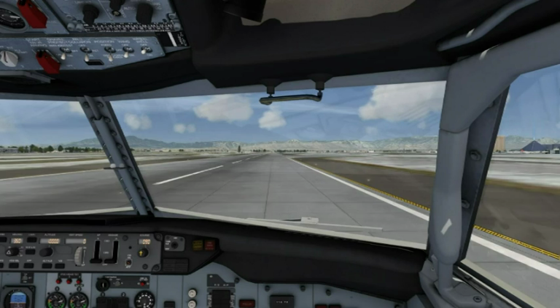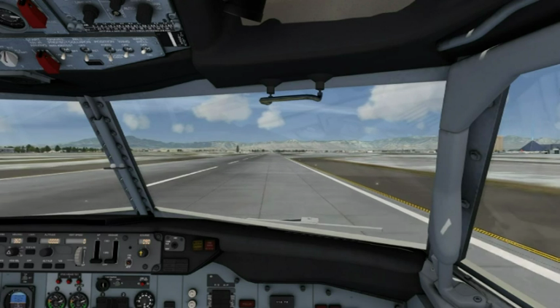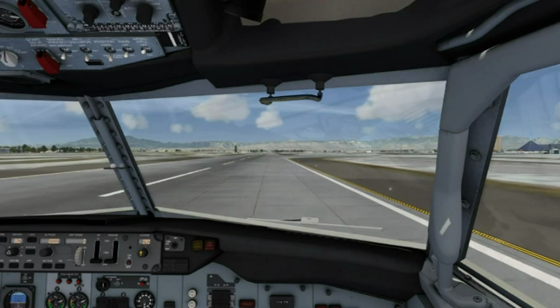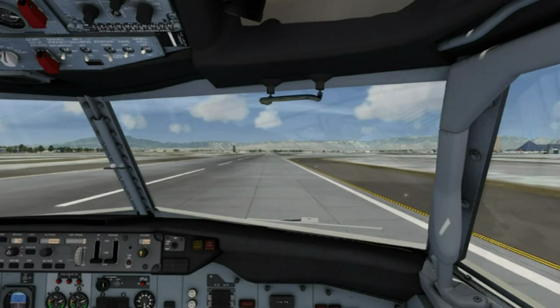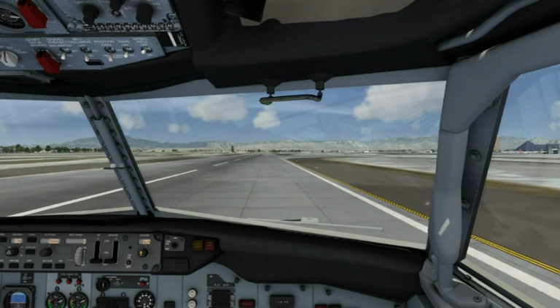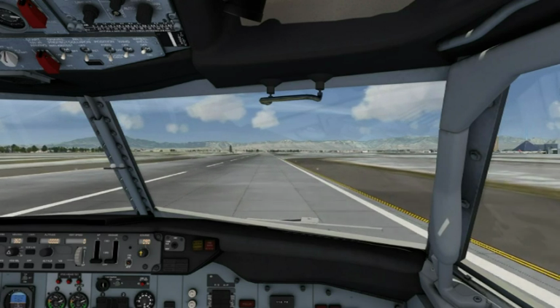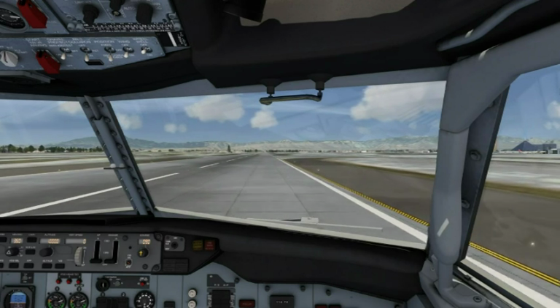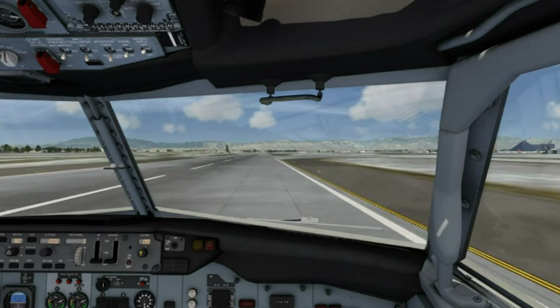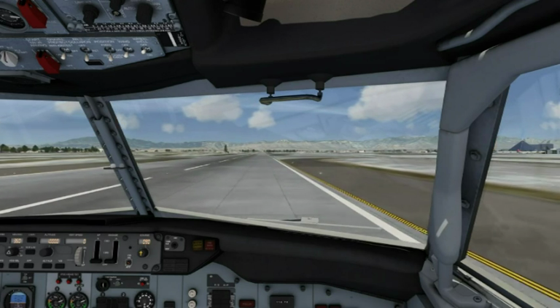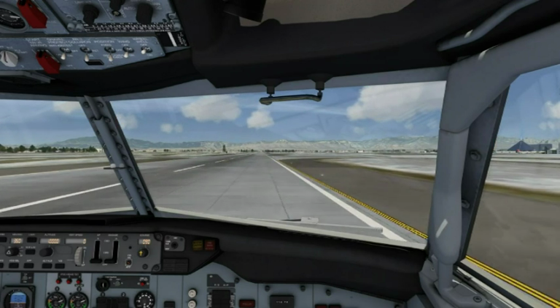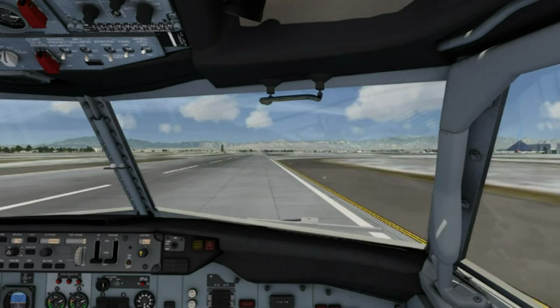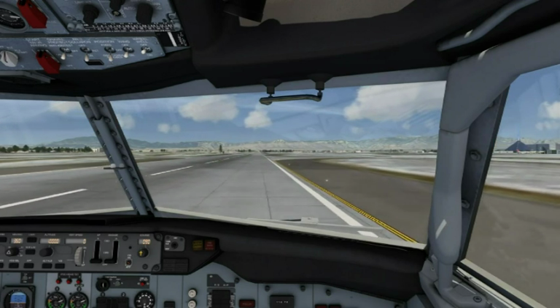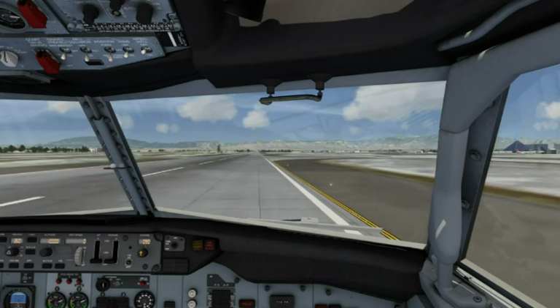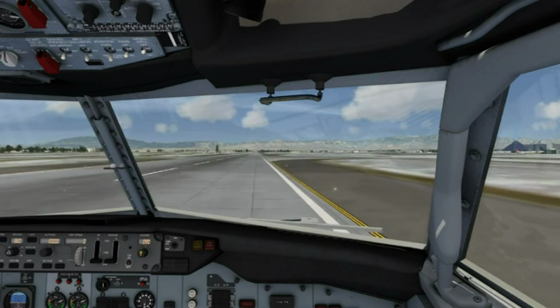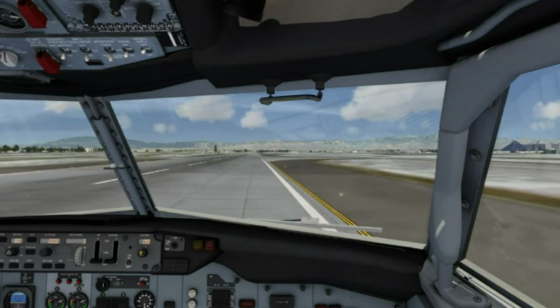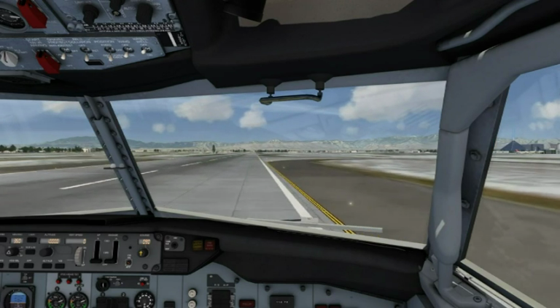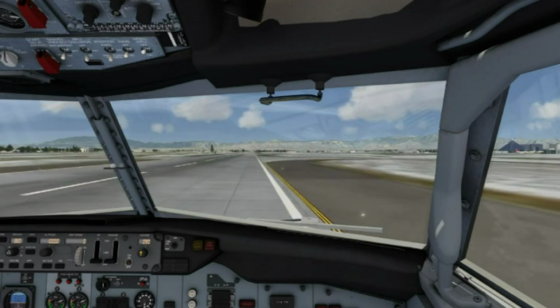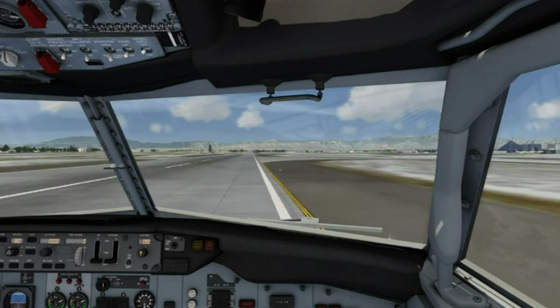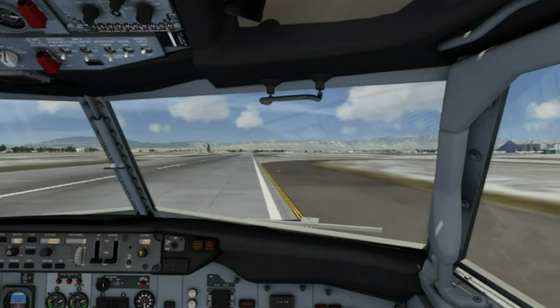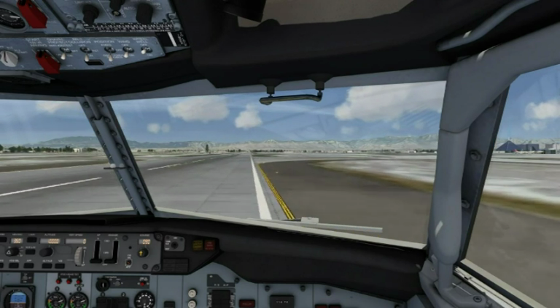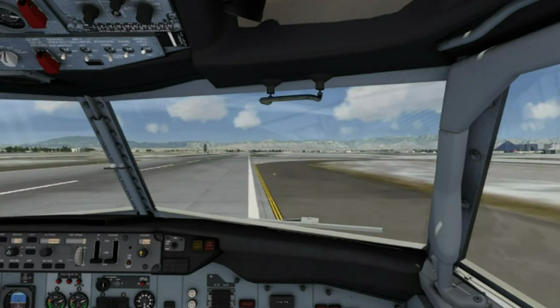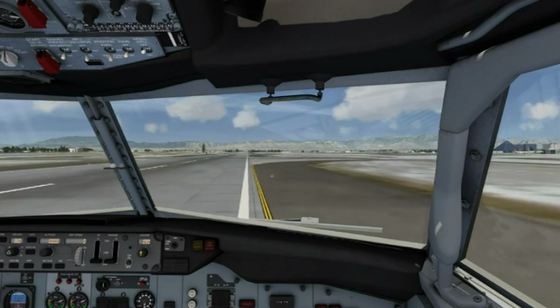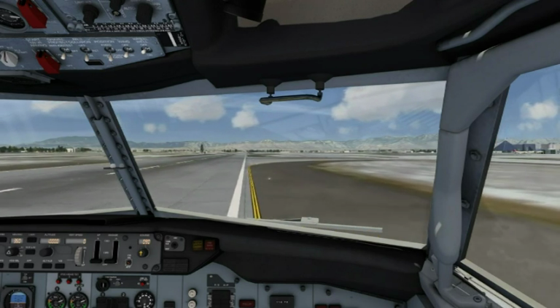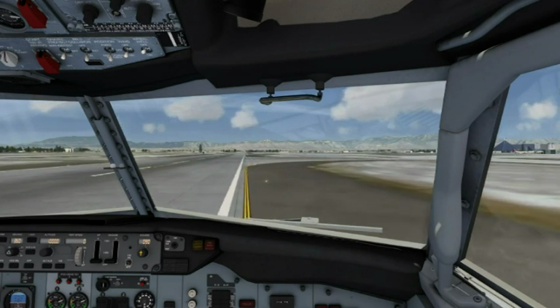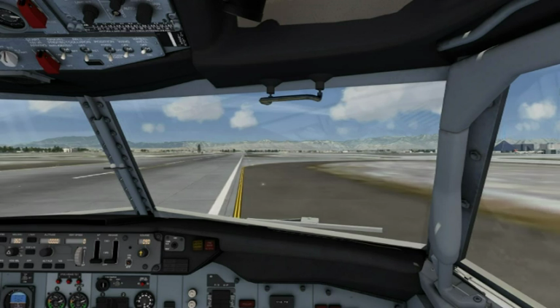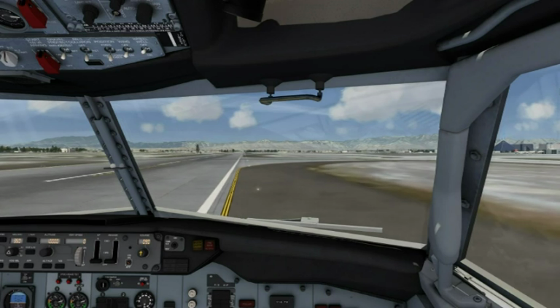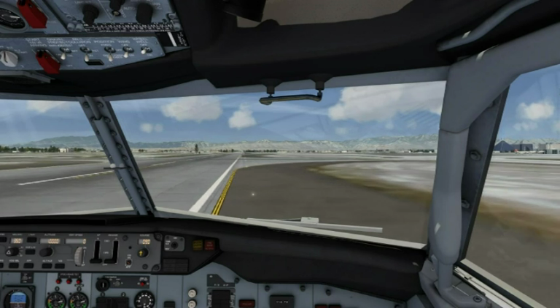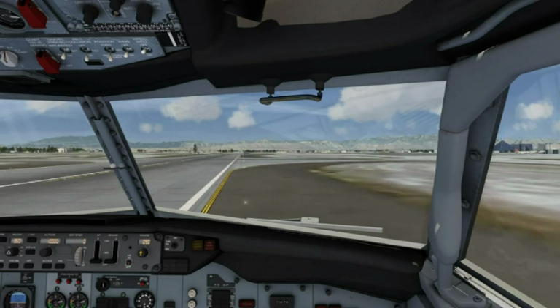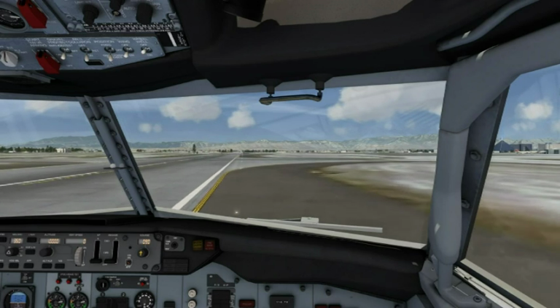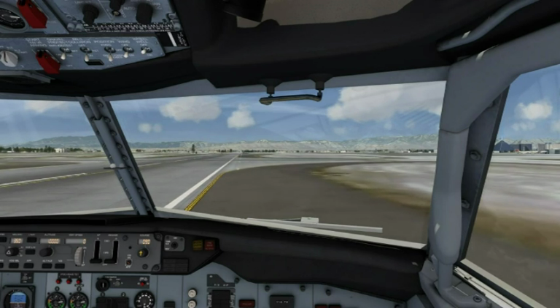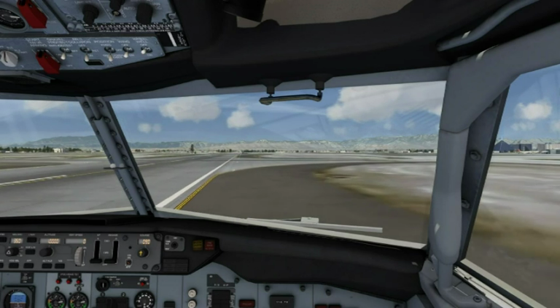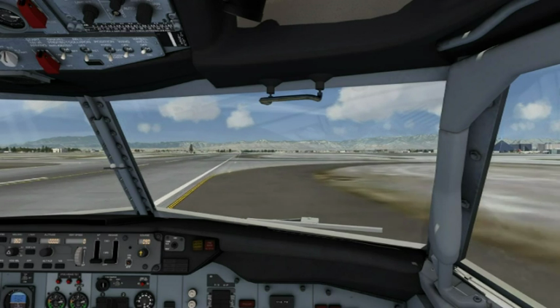Delta 980, wind 240 at 8 on Niner, runway 25 Right, cleared for takeoff. Clear for takeoff, 25 Right, Delta 980.